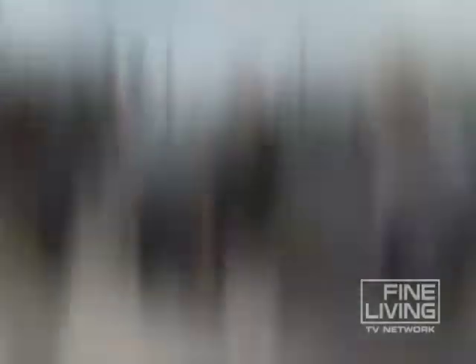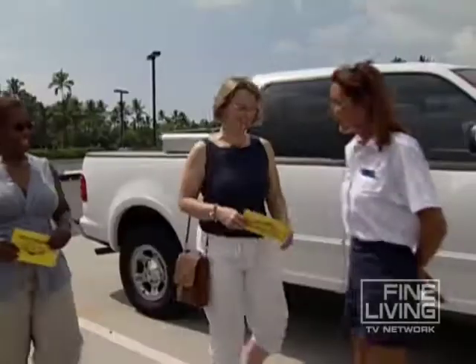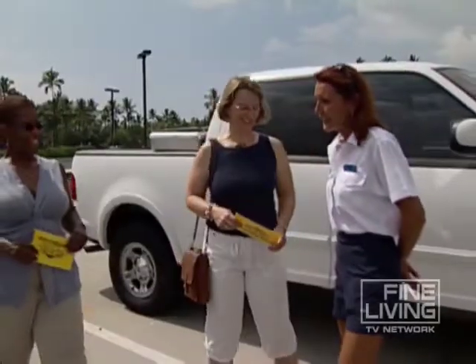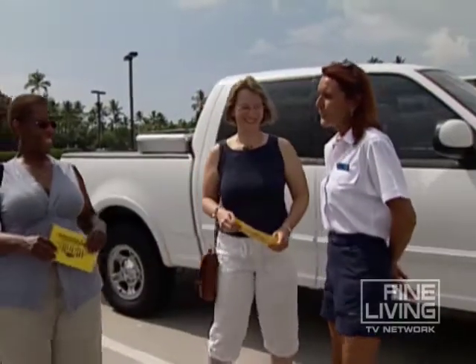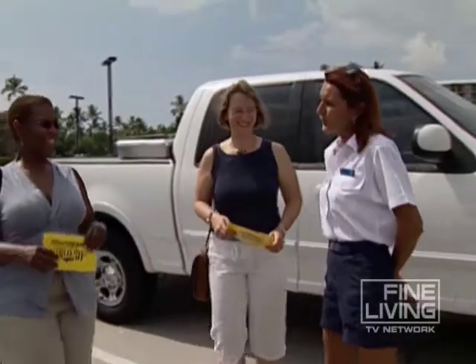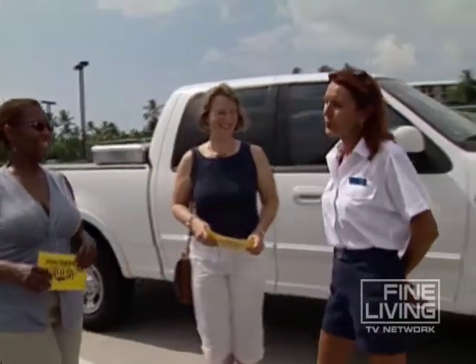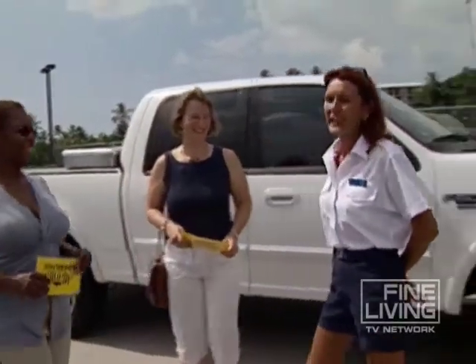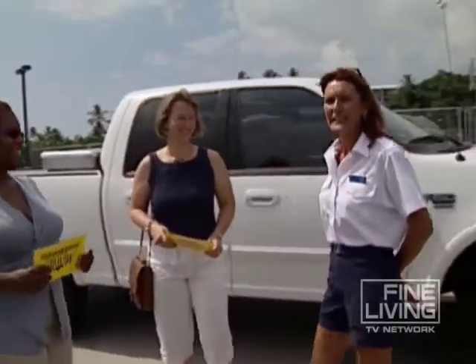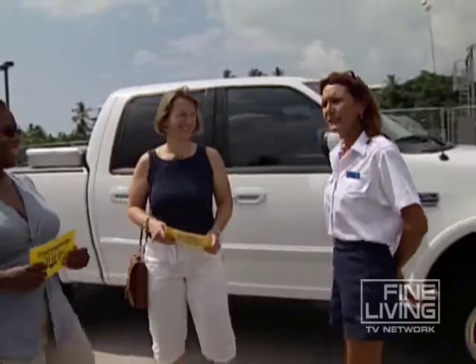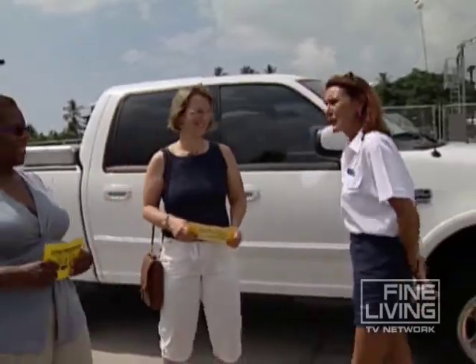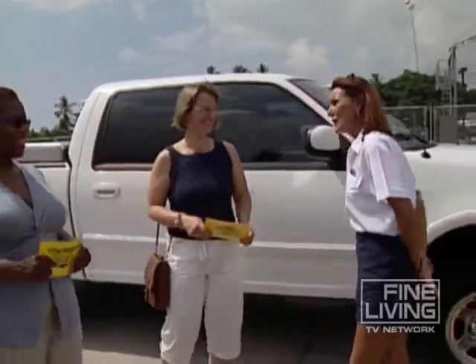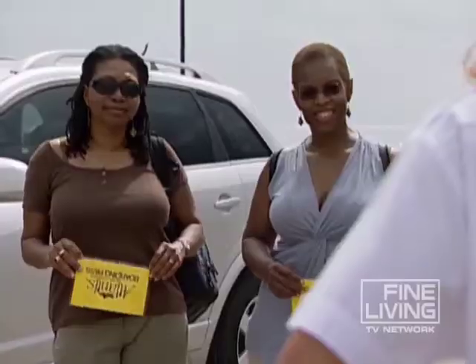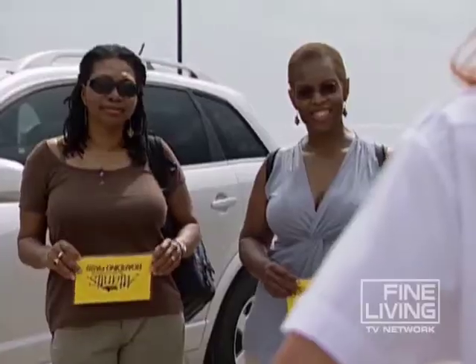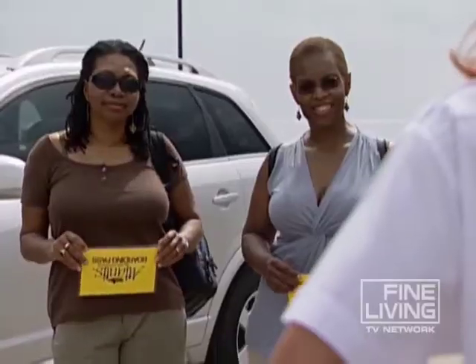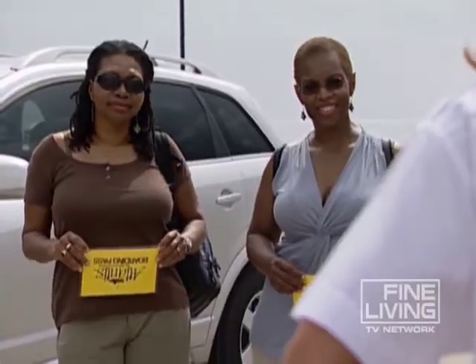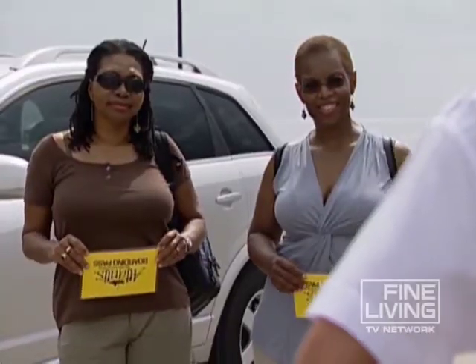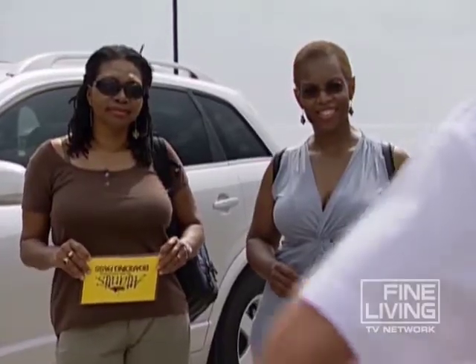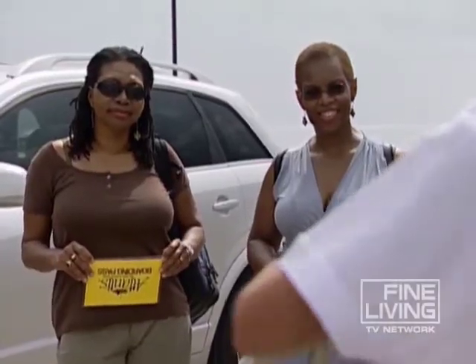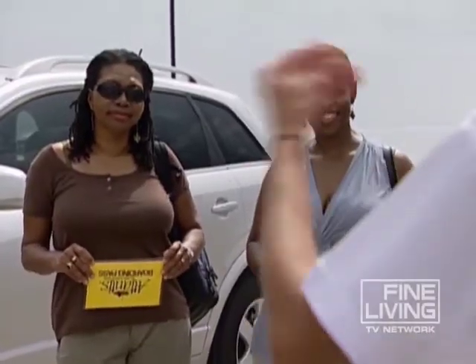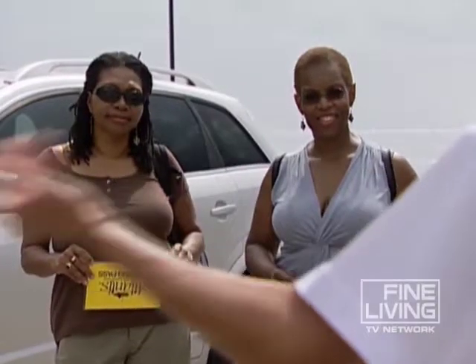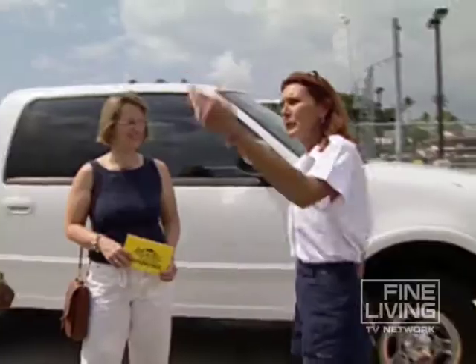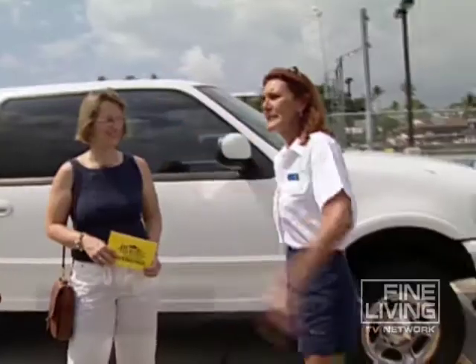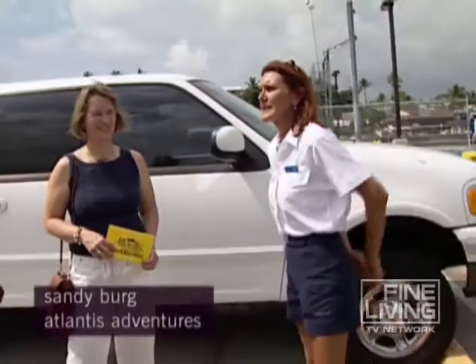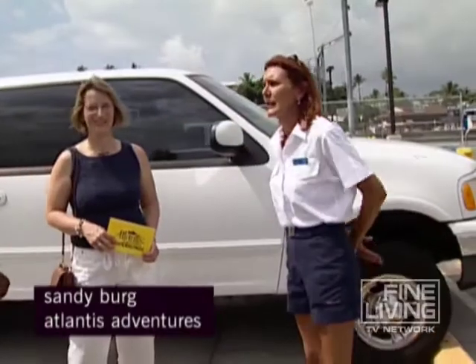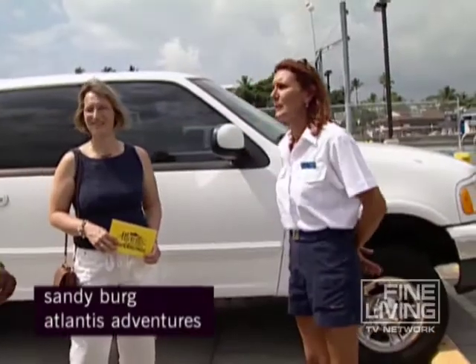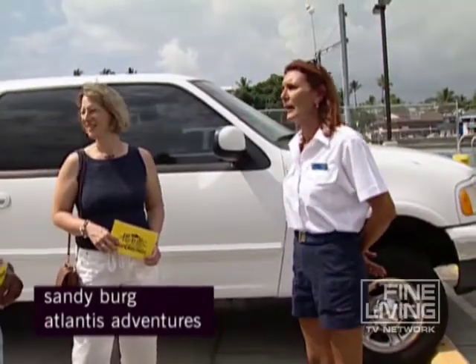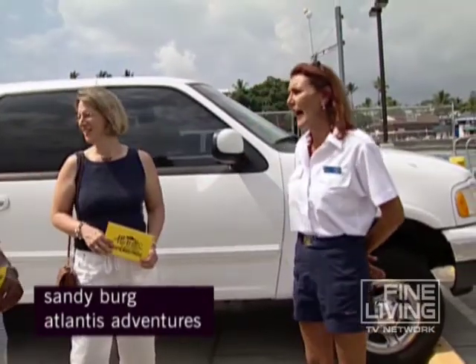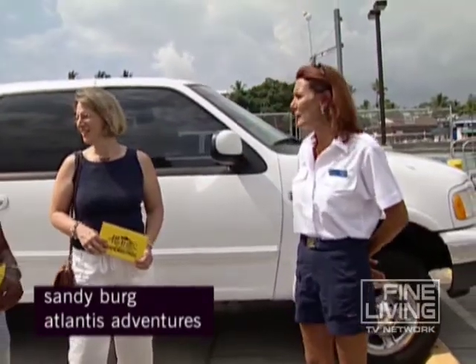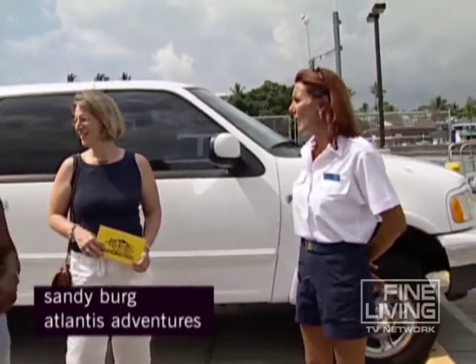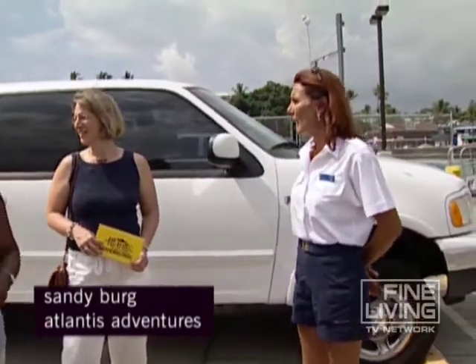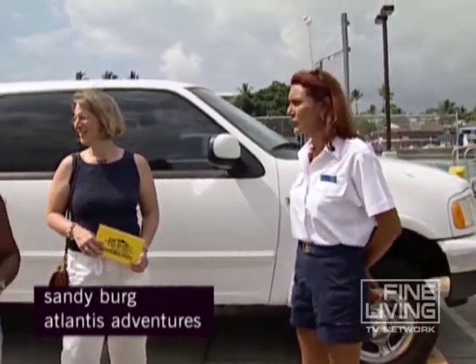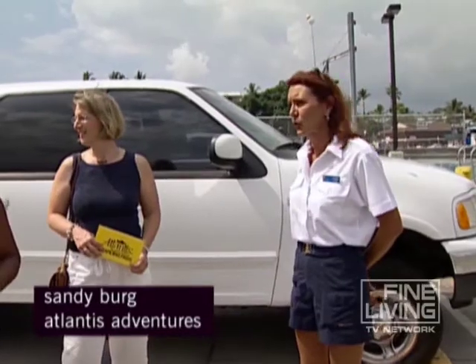Aloha, ladies. Welcome to Atlantis Adventures. My name is Sandy. Our submarine sits out here about a half mile offshore.